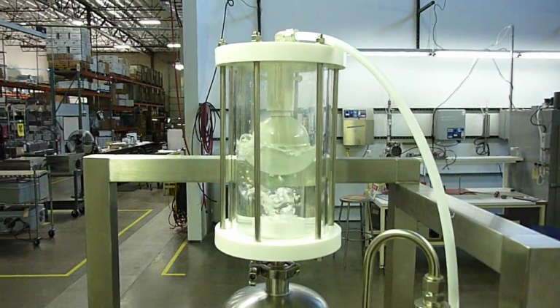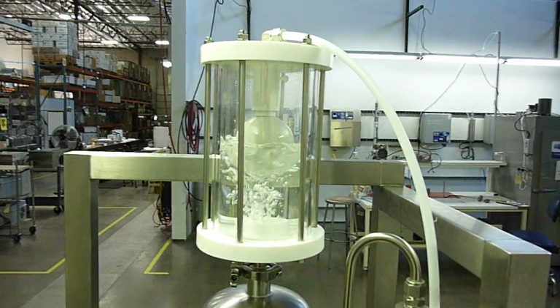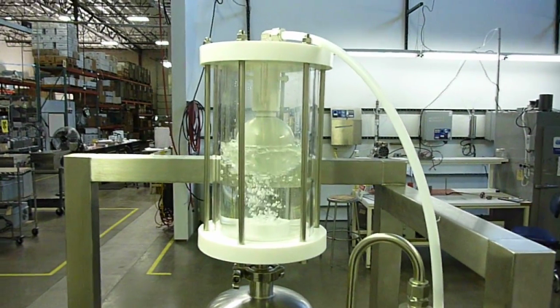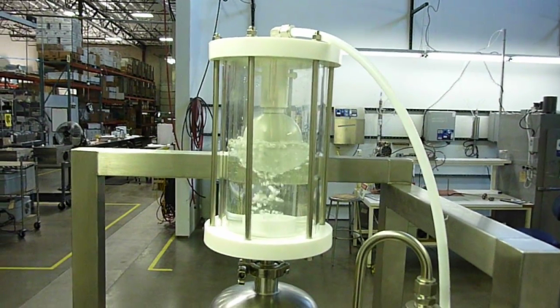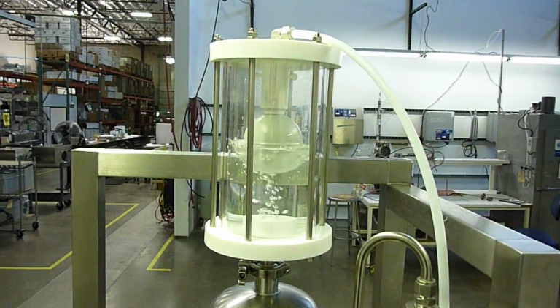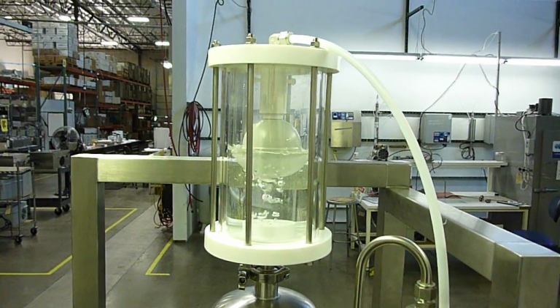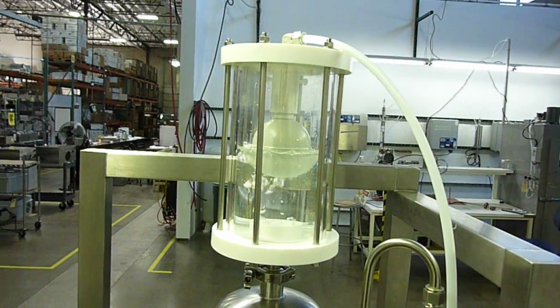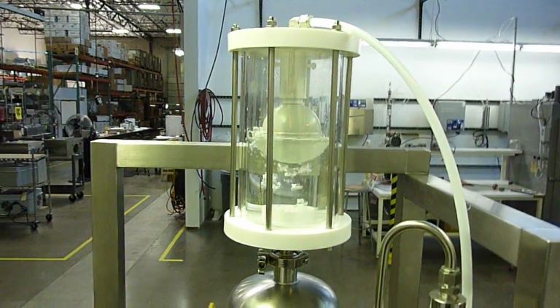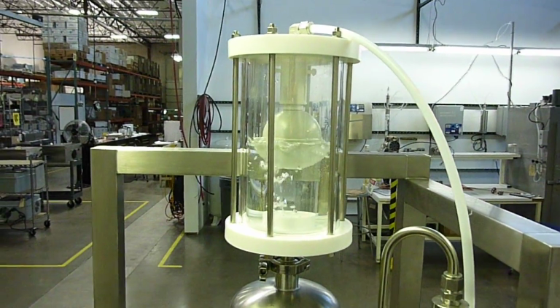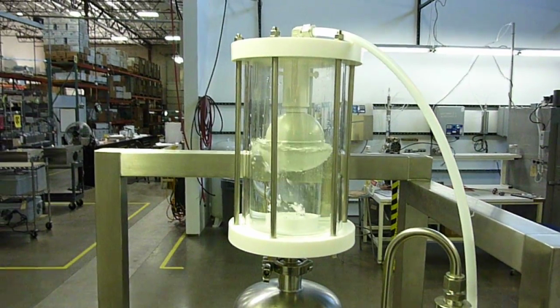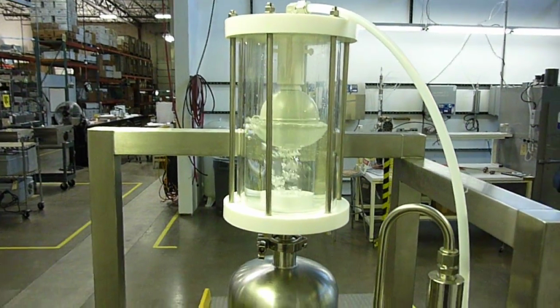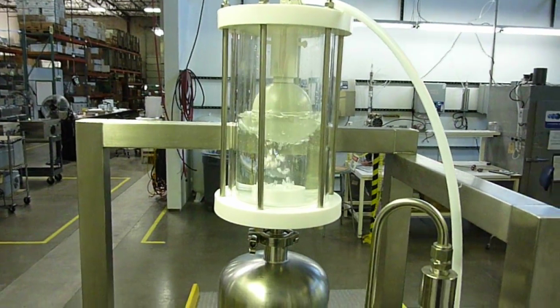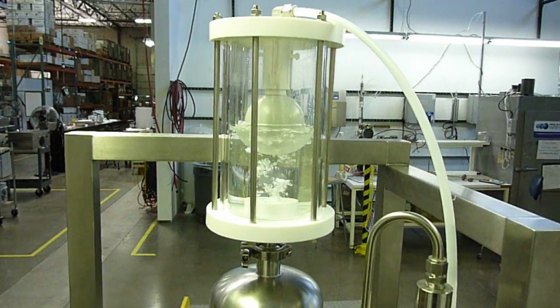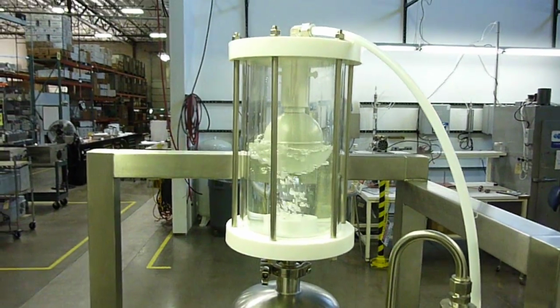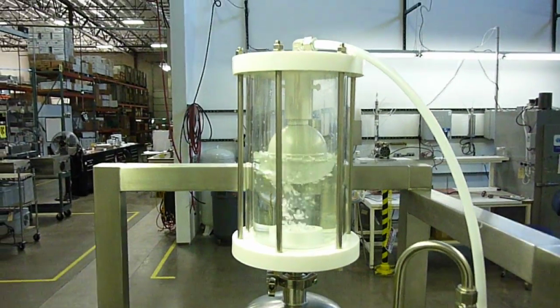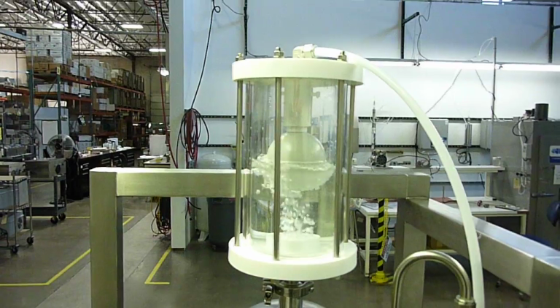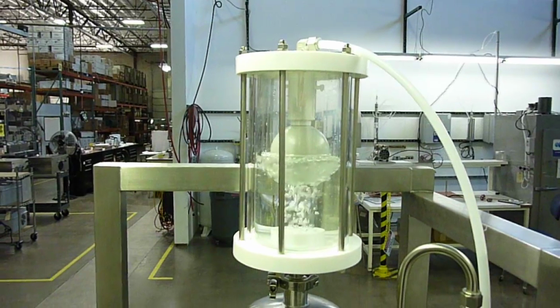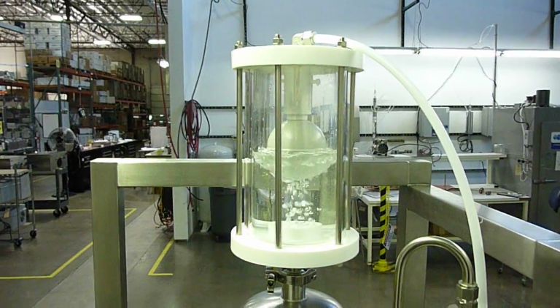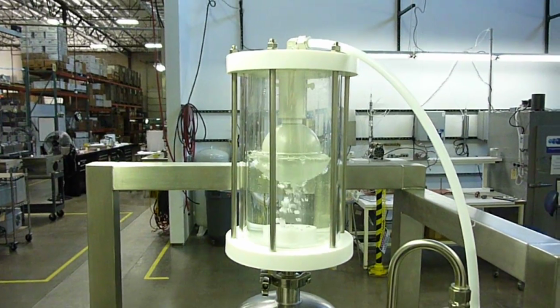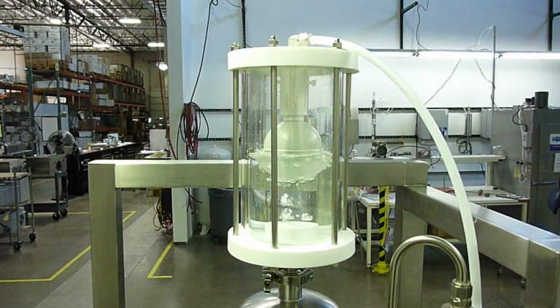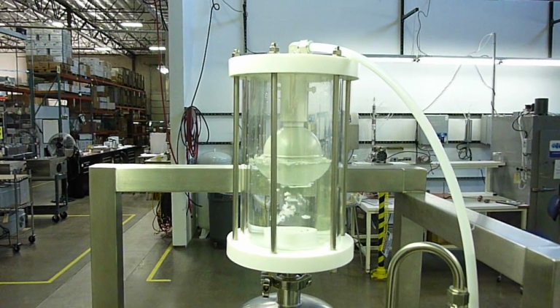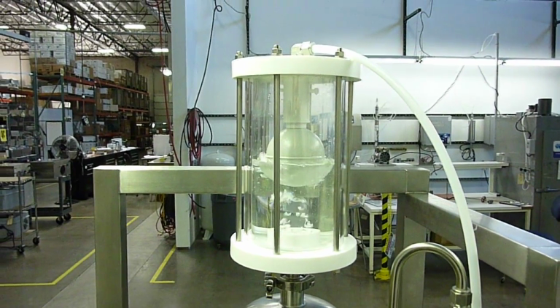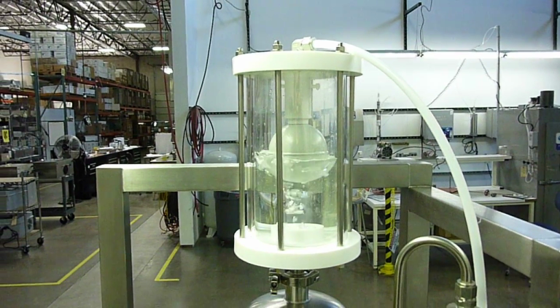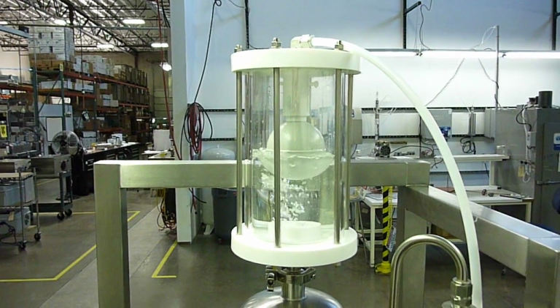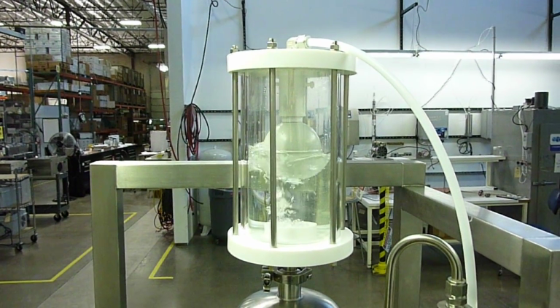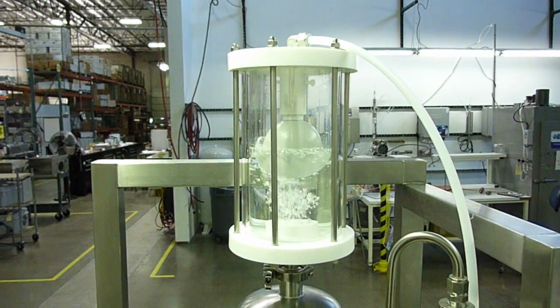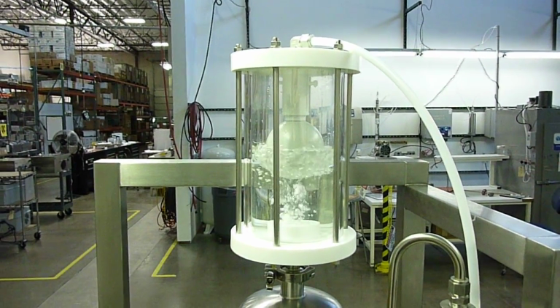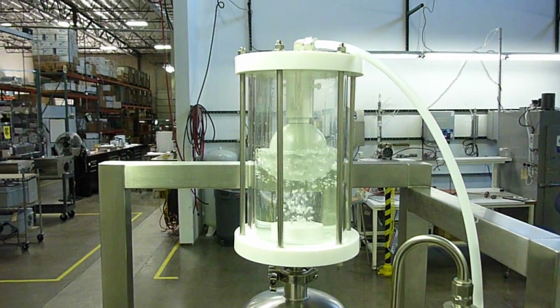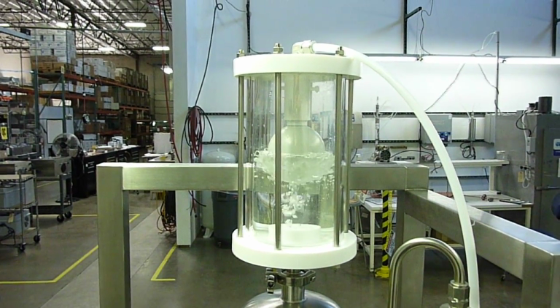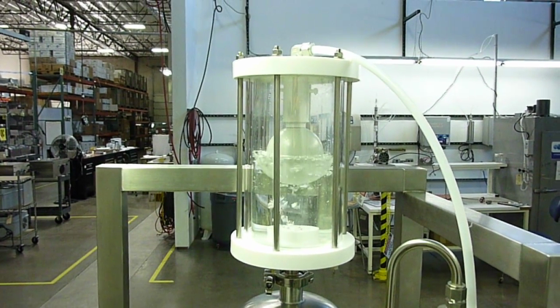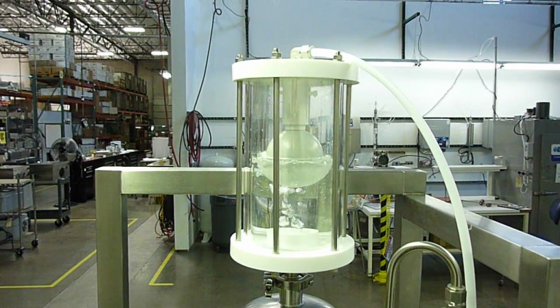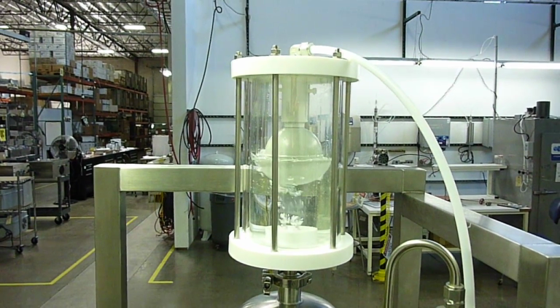The water flow rate through the skid right now is about 50 gallons a minute at about 20 PSI.